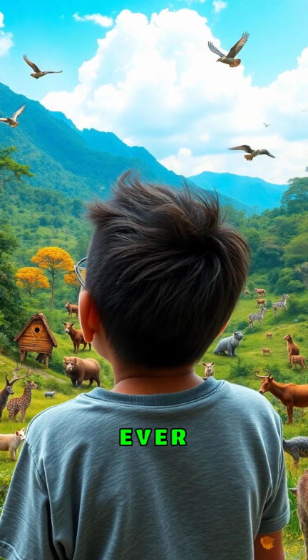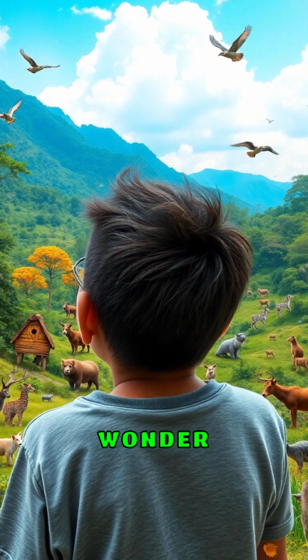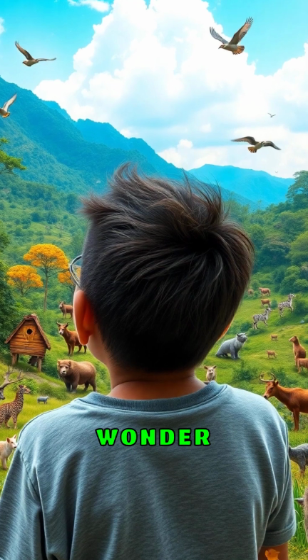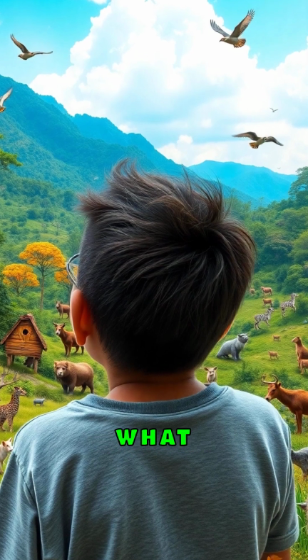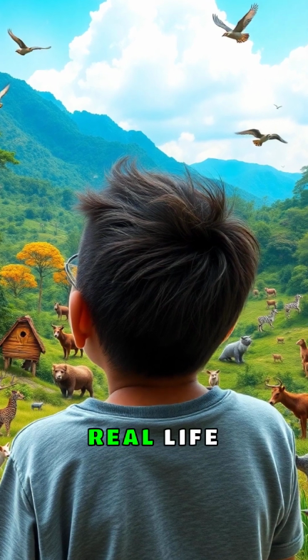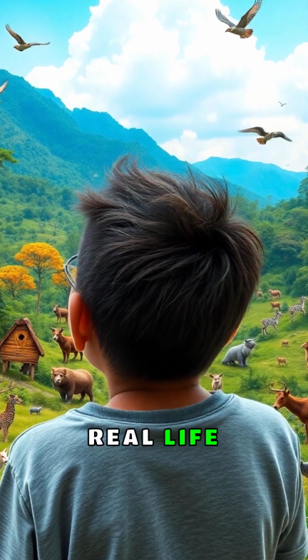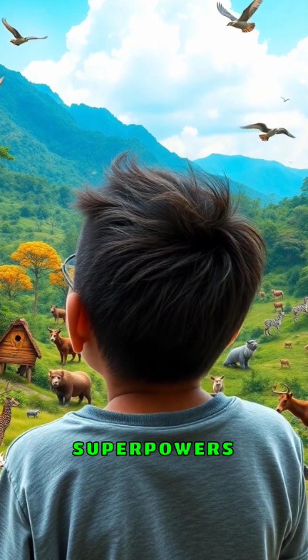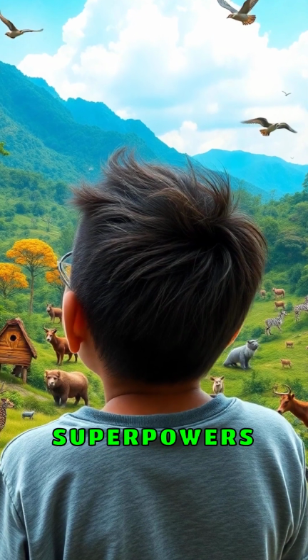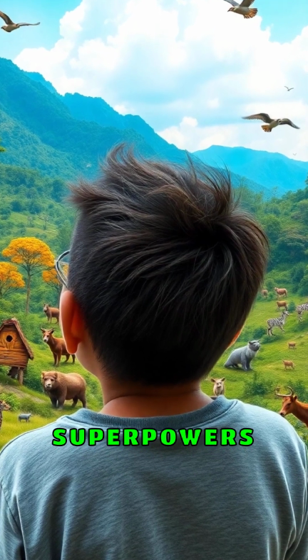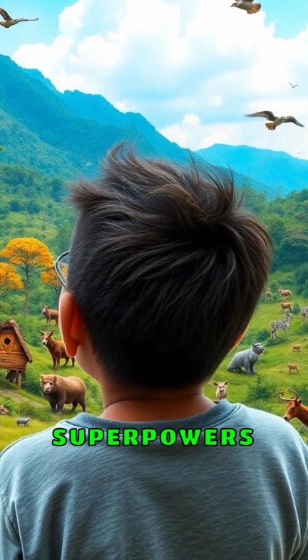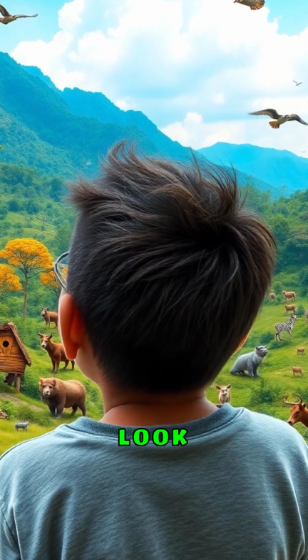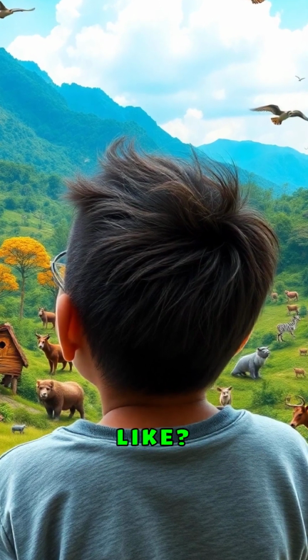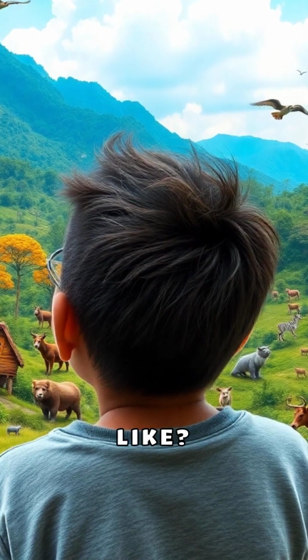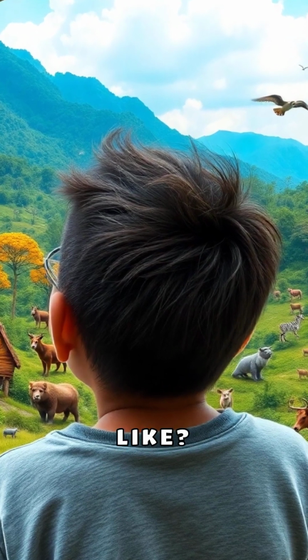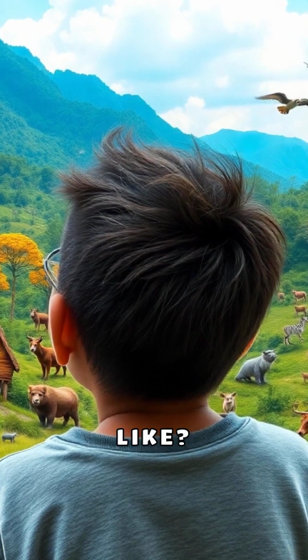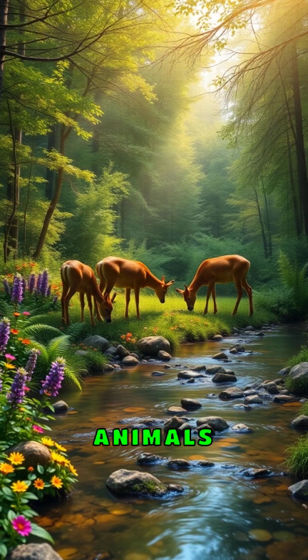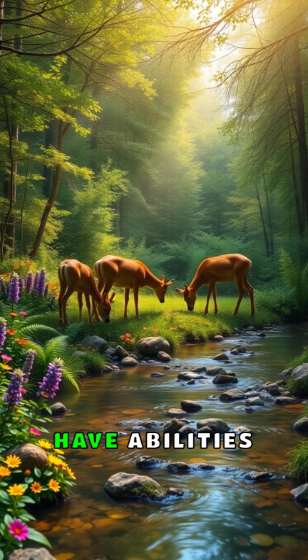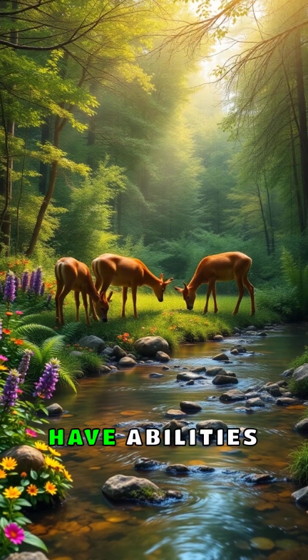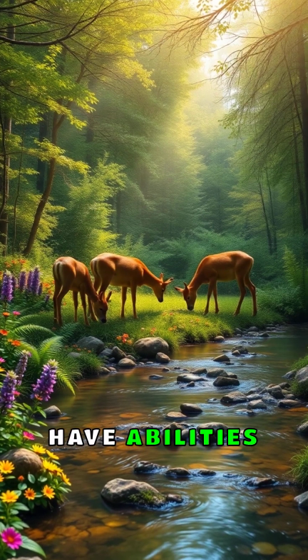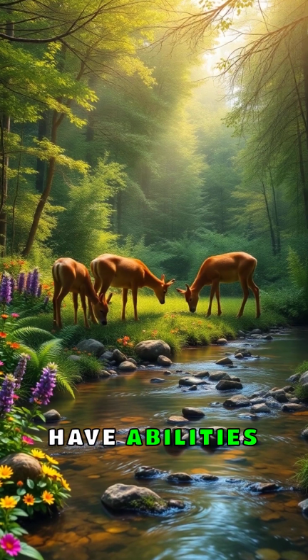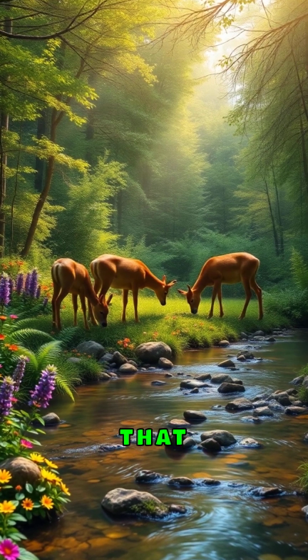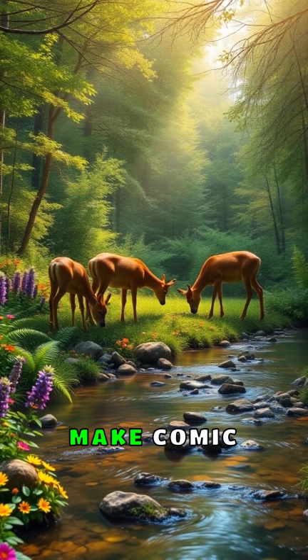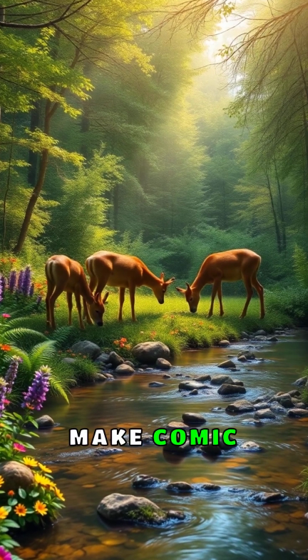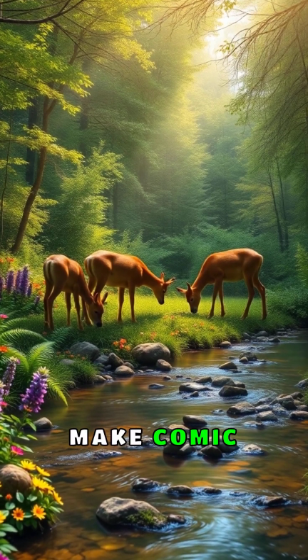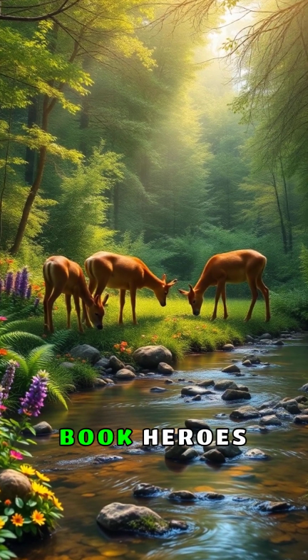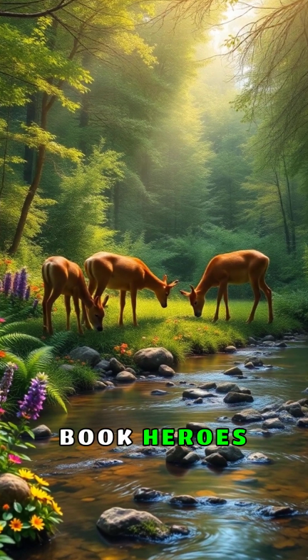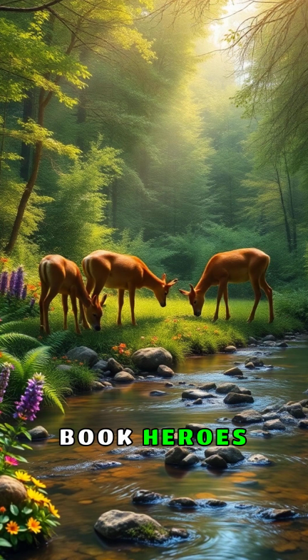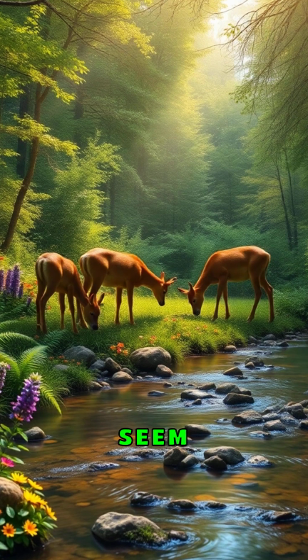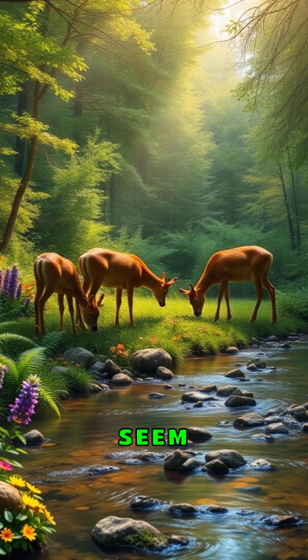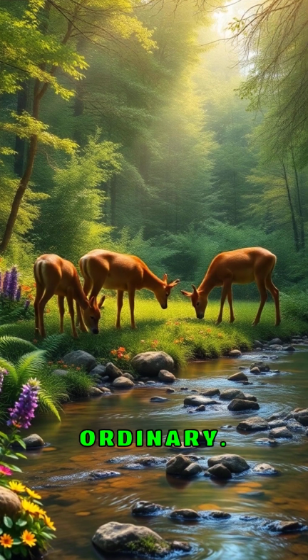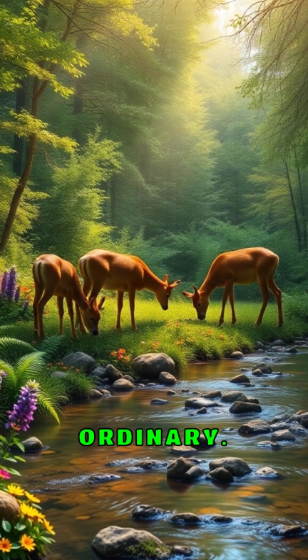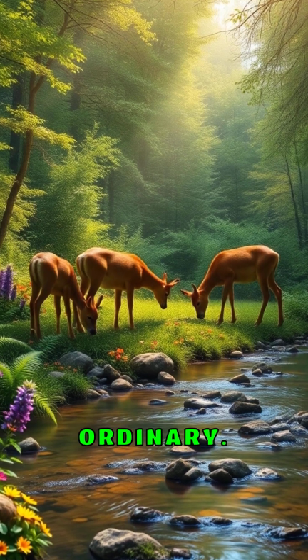Ever wonder what real-life superpowers look like? Animals have abilities that make comic book heroes seem ordinary.